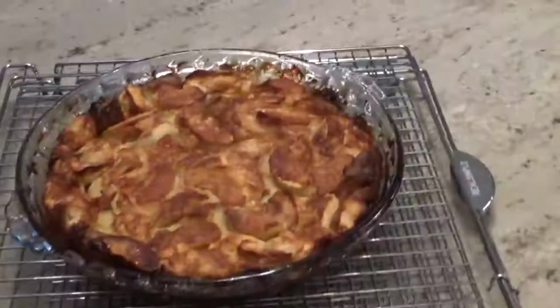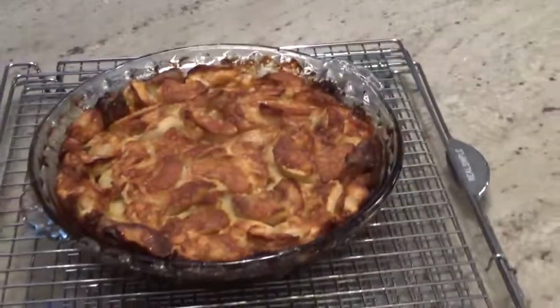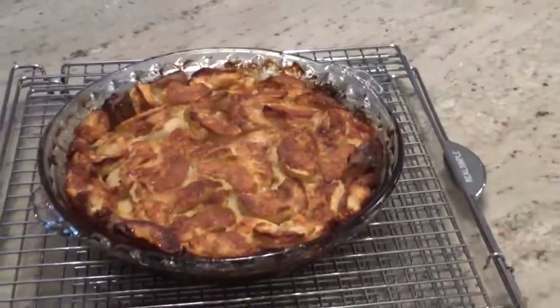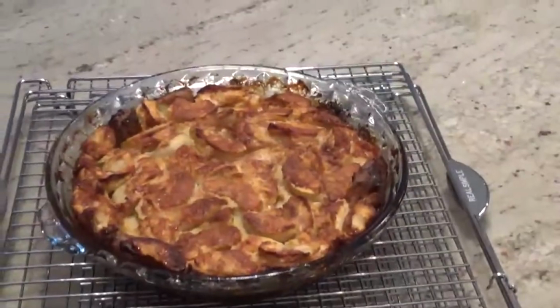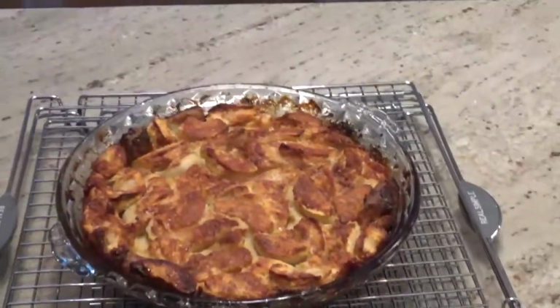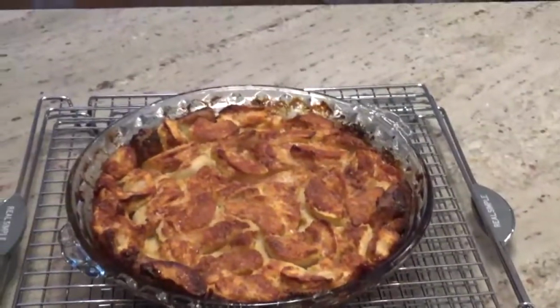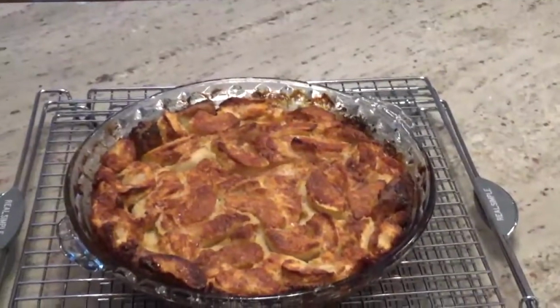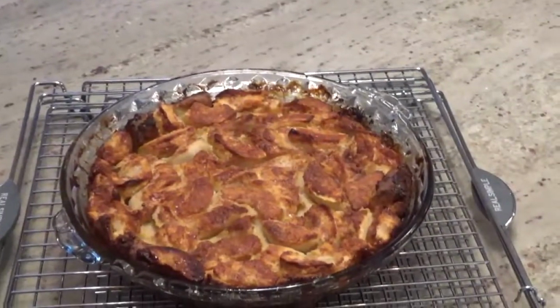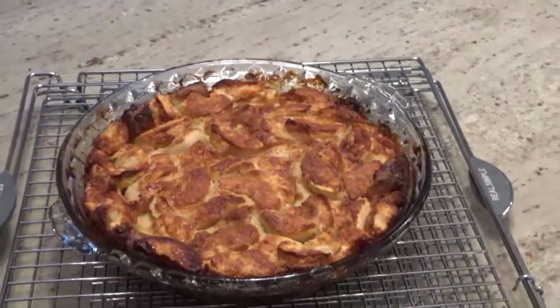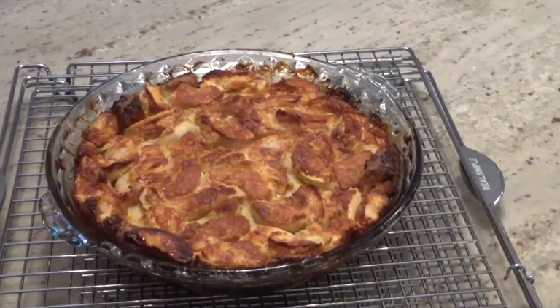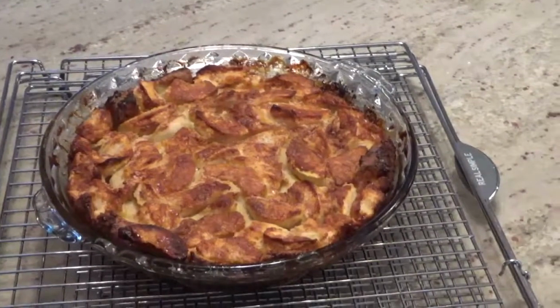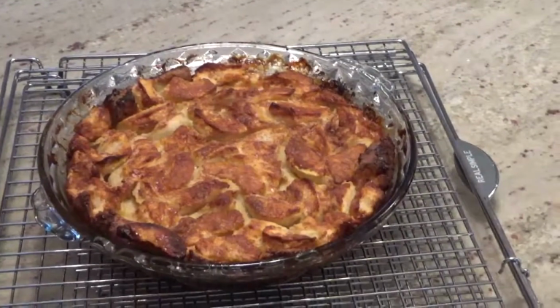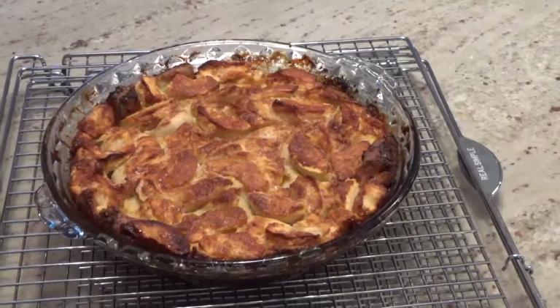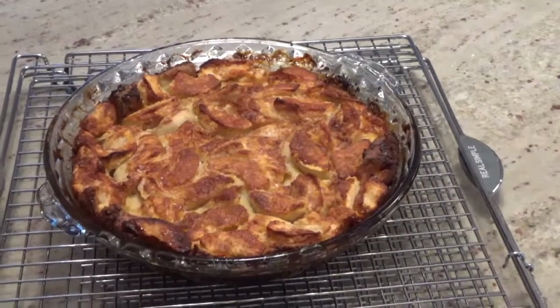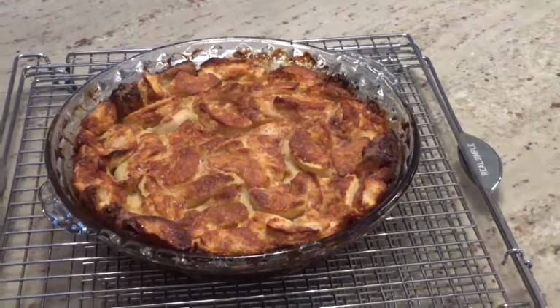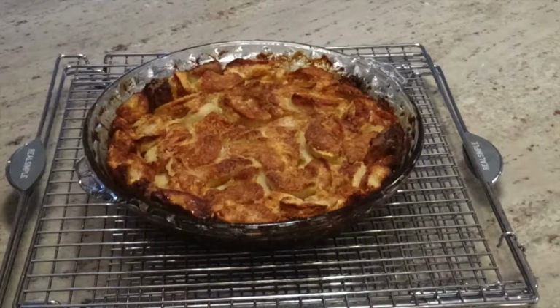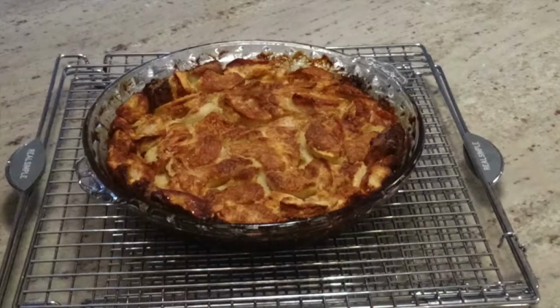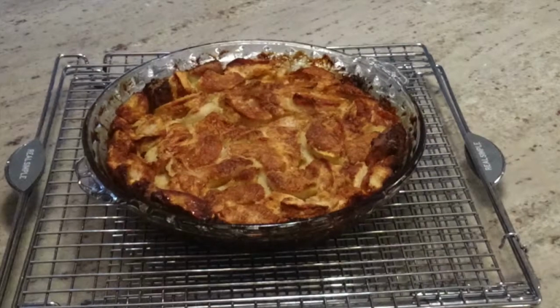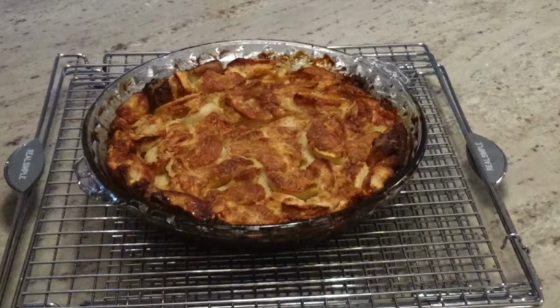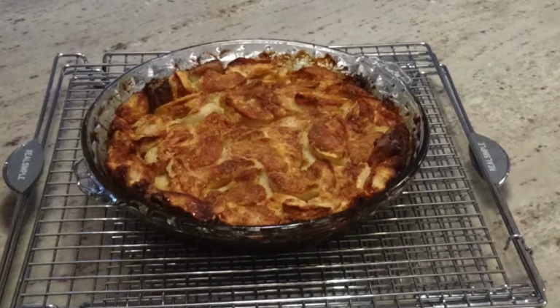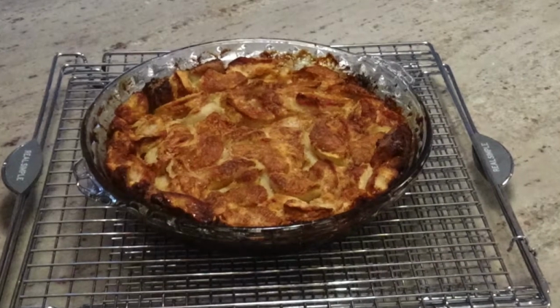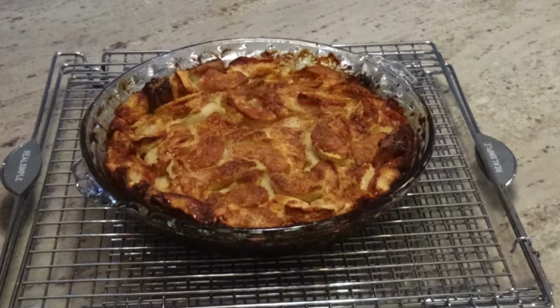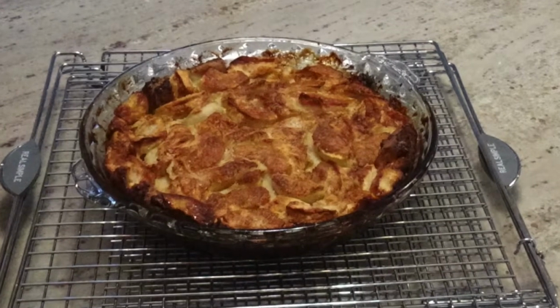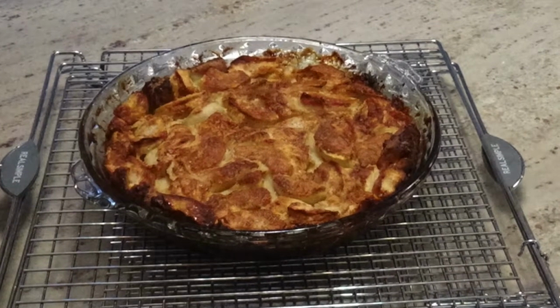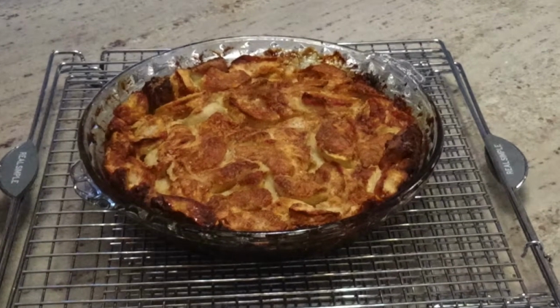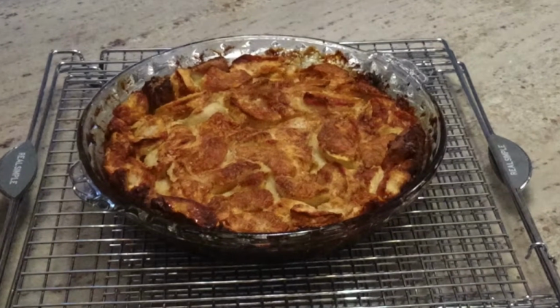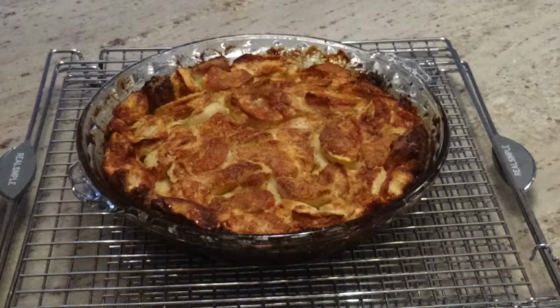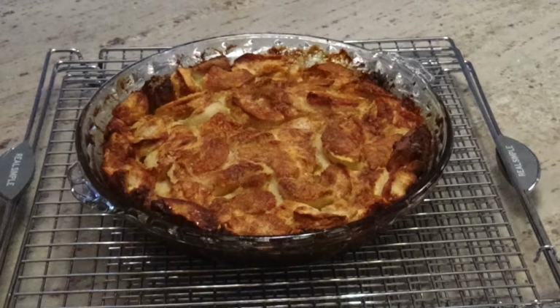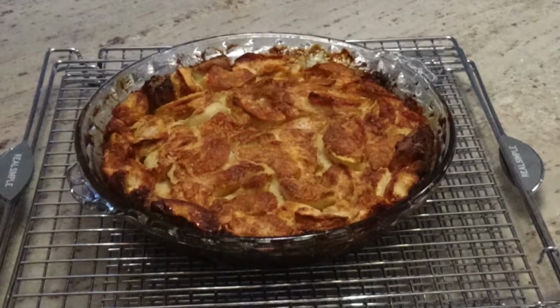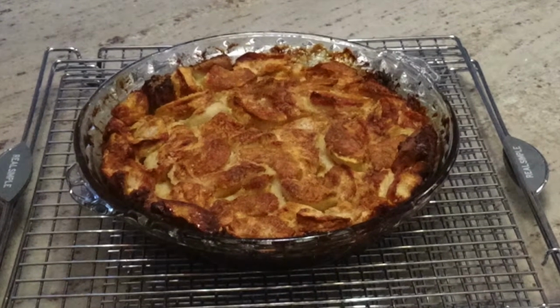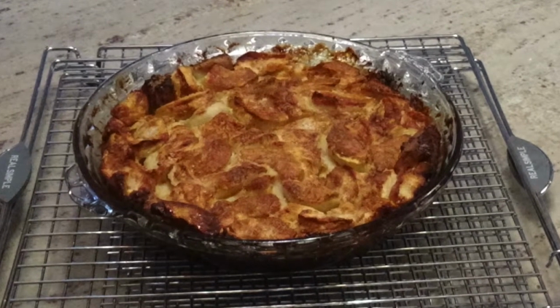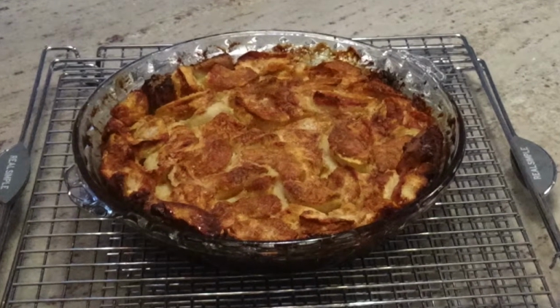Remove it from the oven and let it cool for about 10 minutes and serve warm.